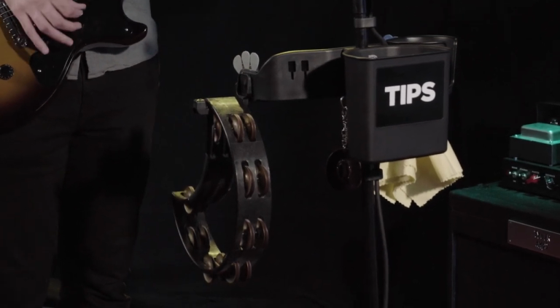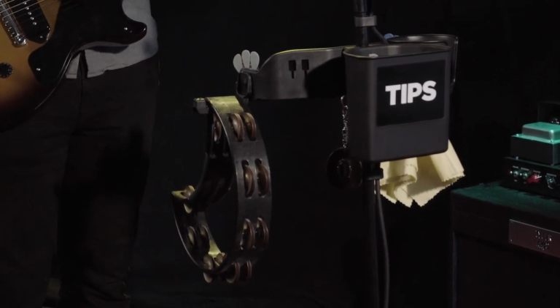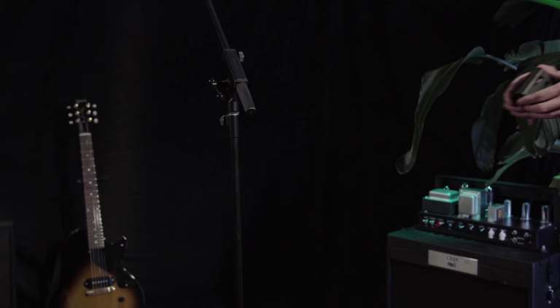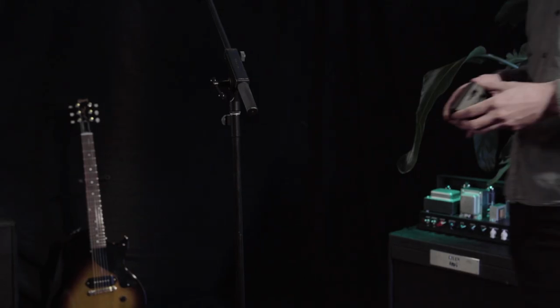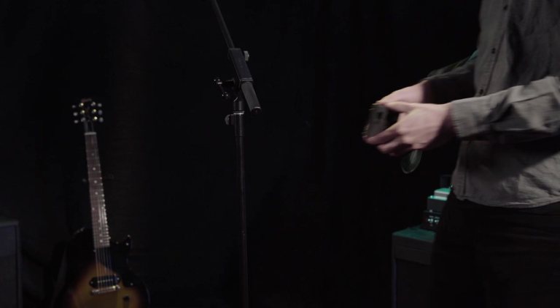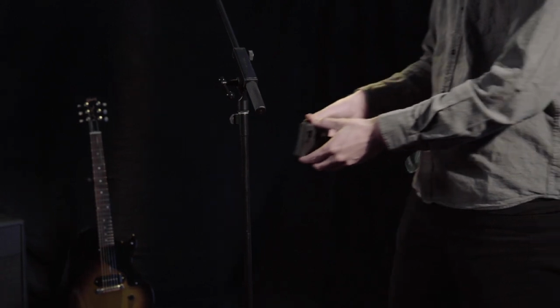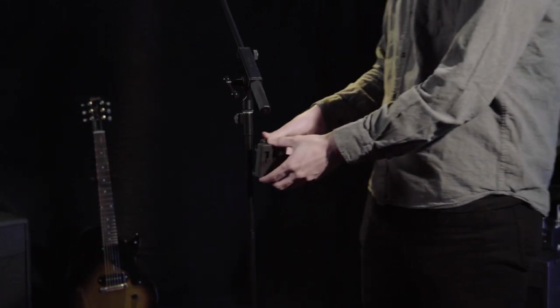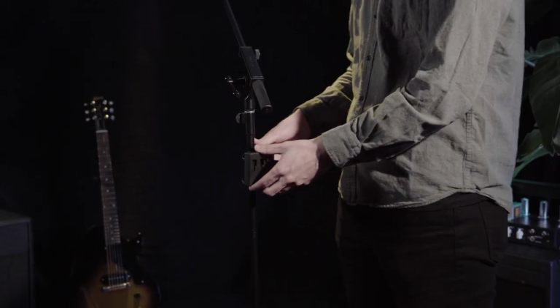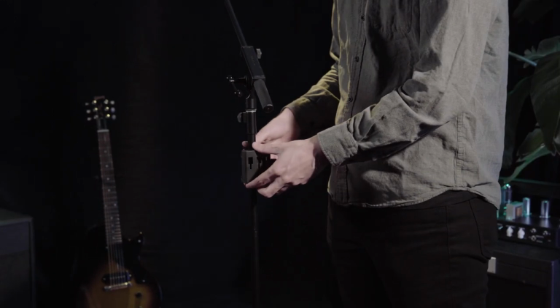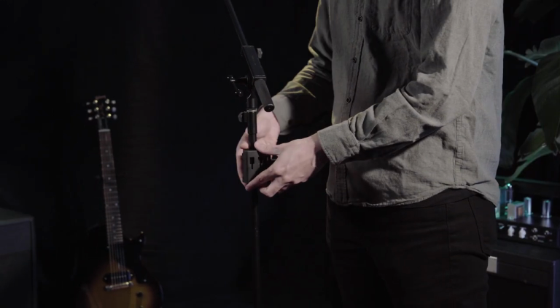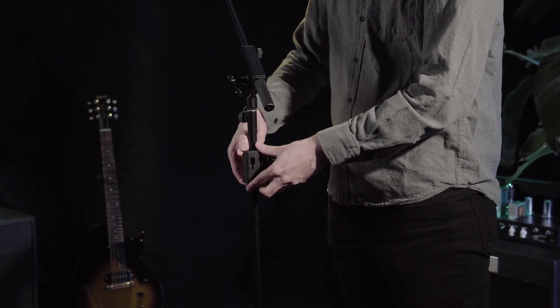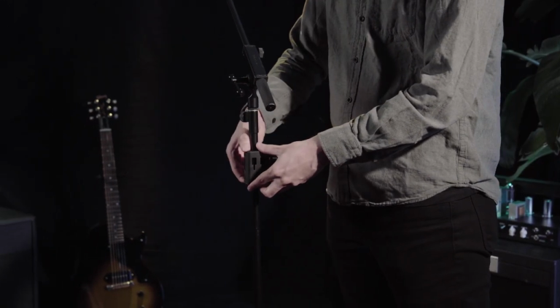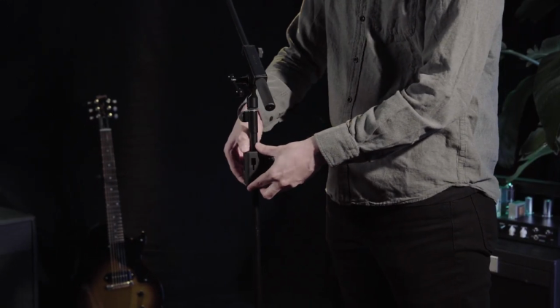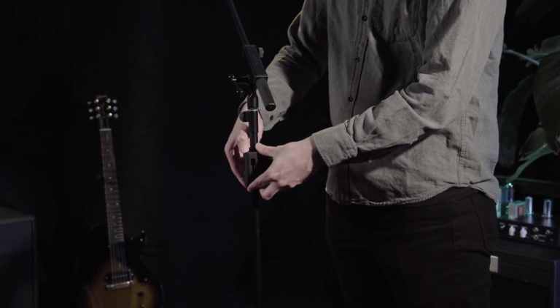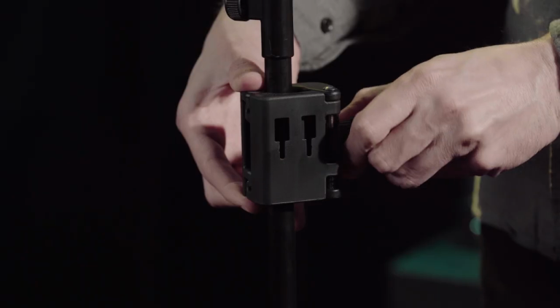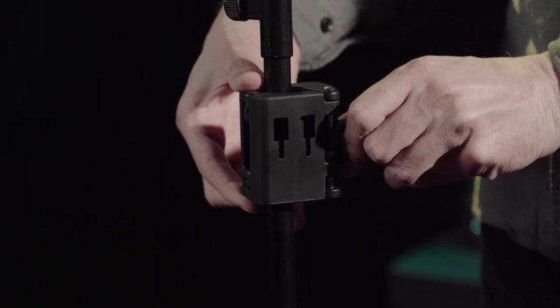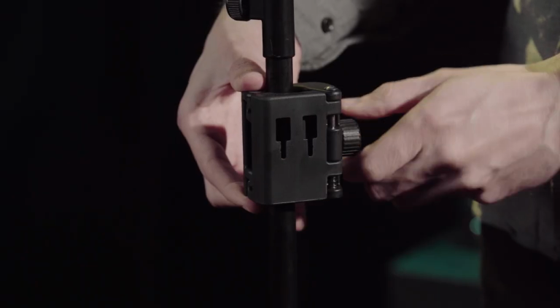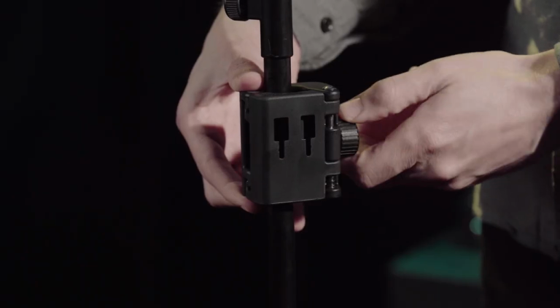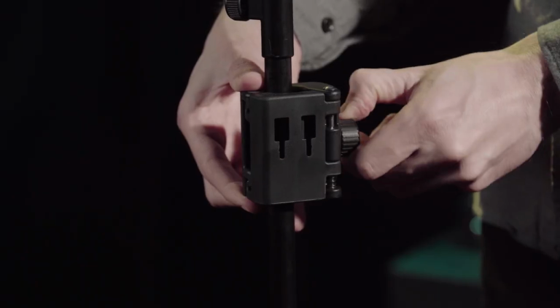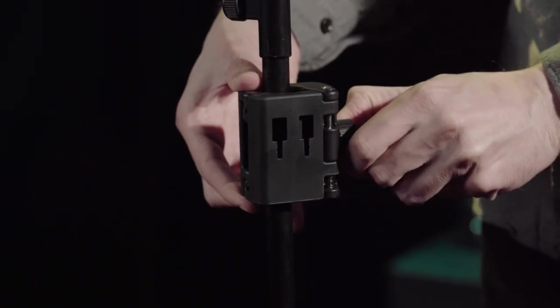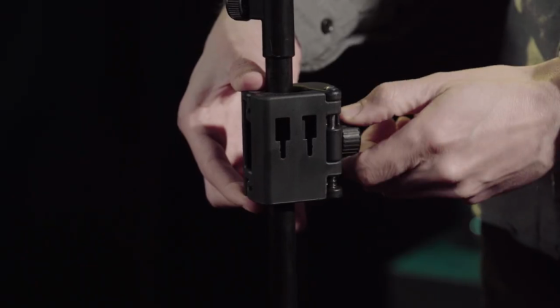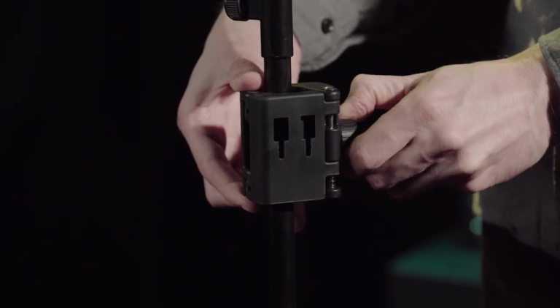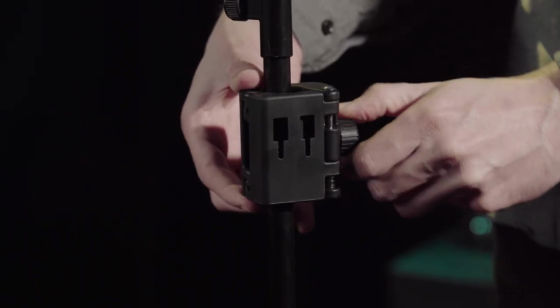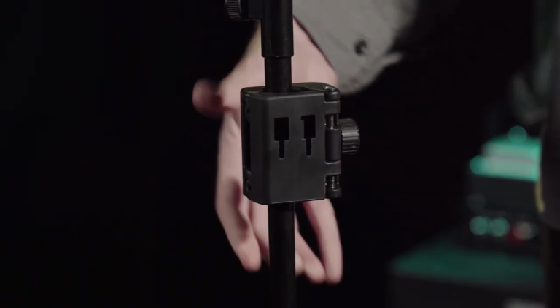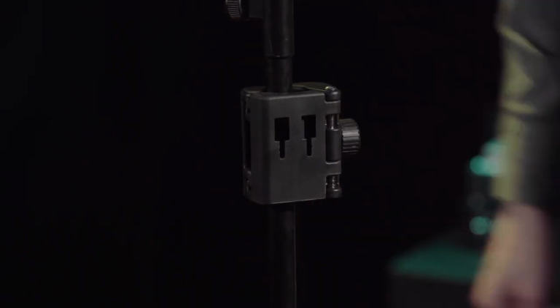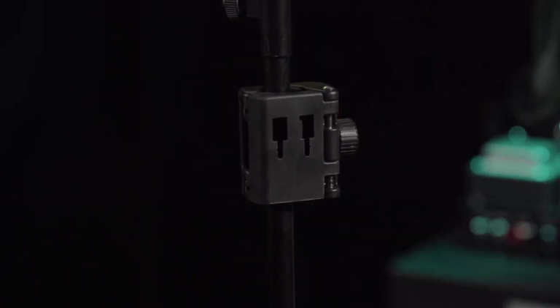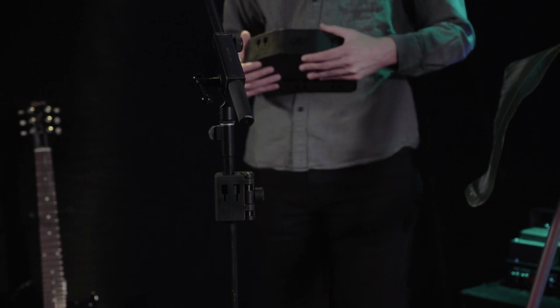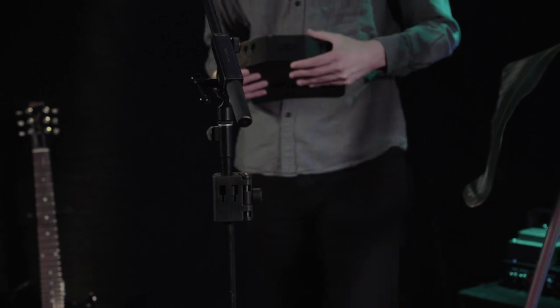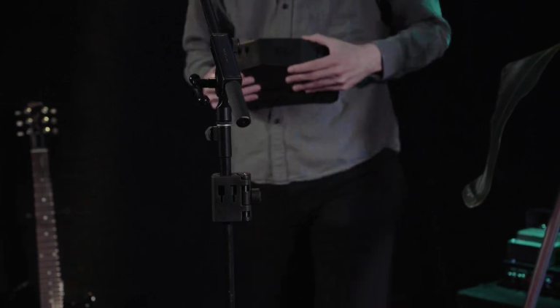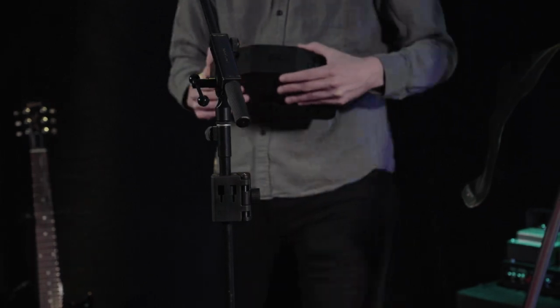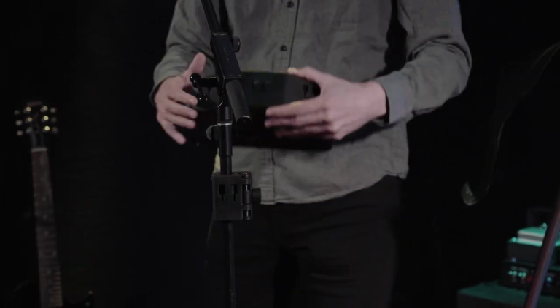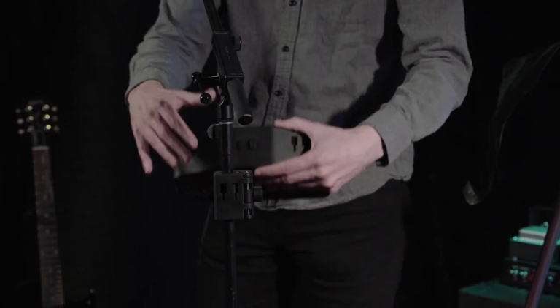The hub is where it all begins. Mounted directly to your mic stand, it serves as the primary docking port for the rest of the system's modular elements.